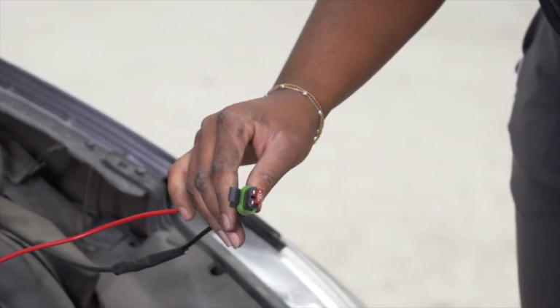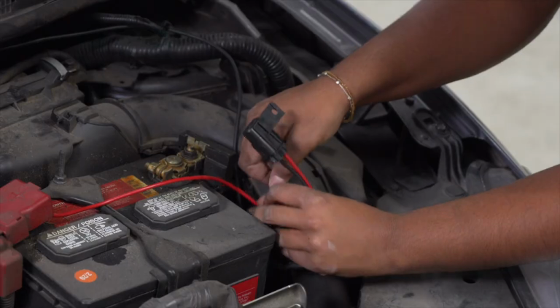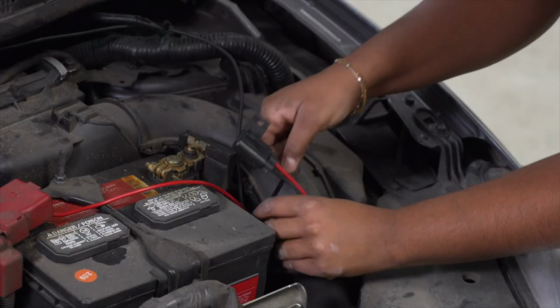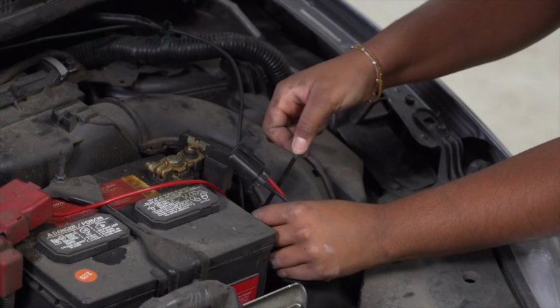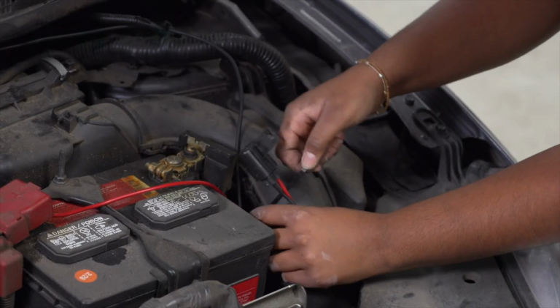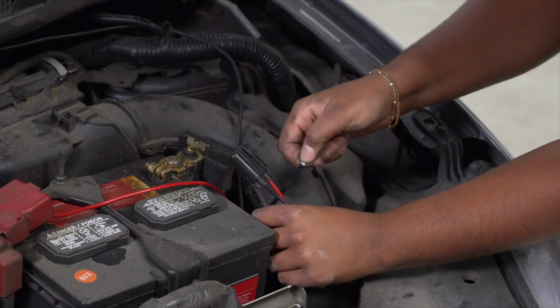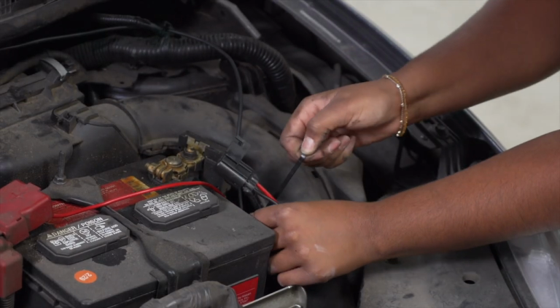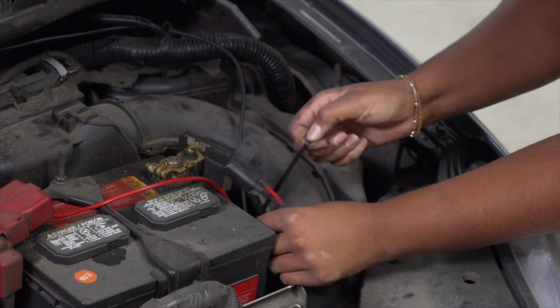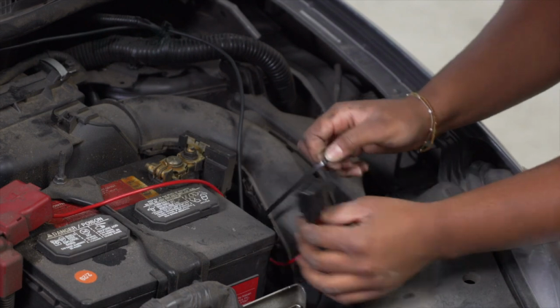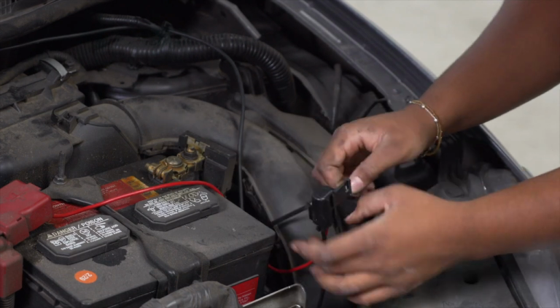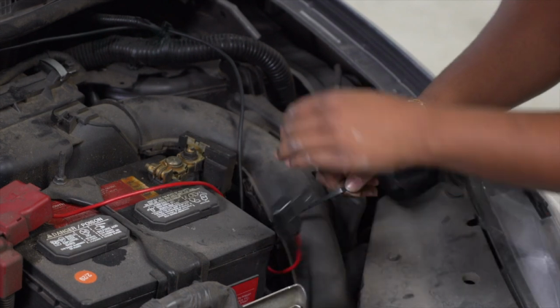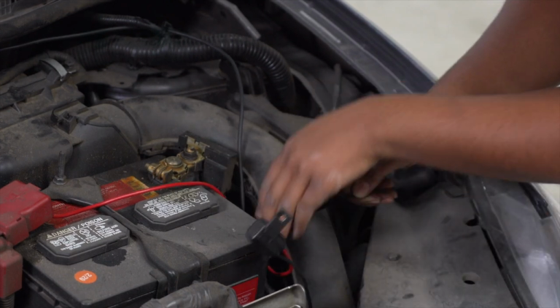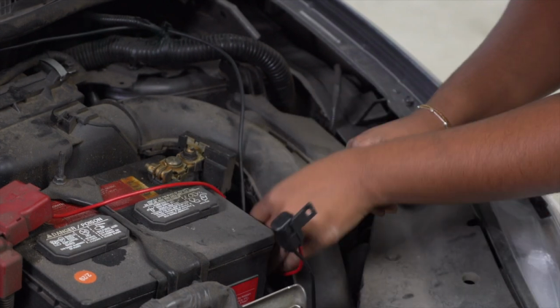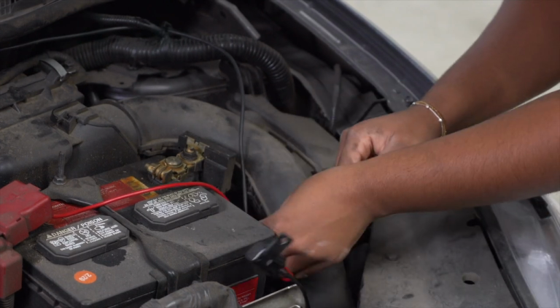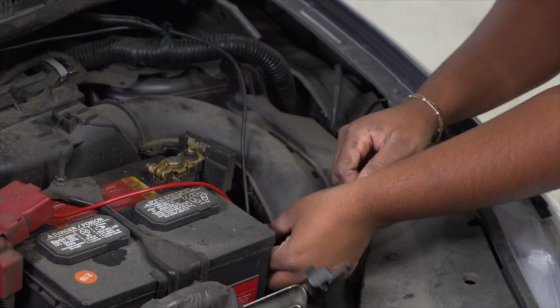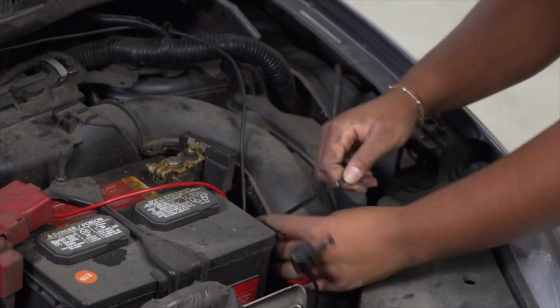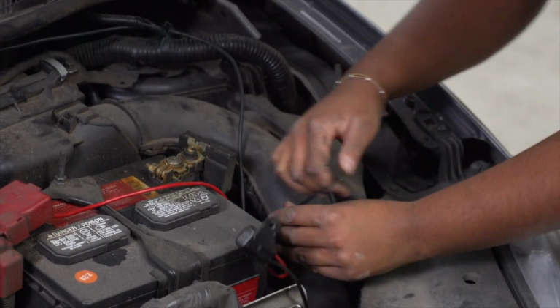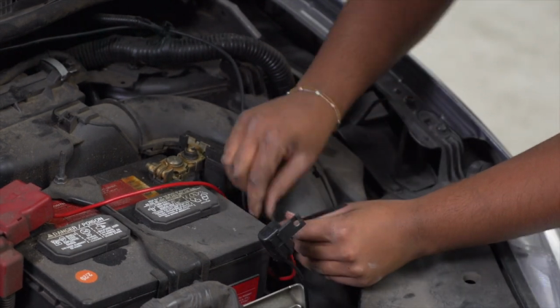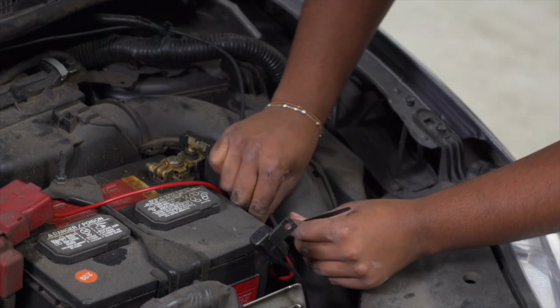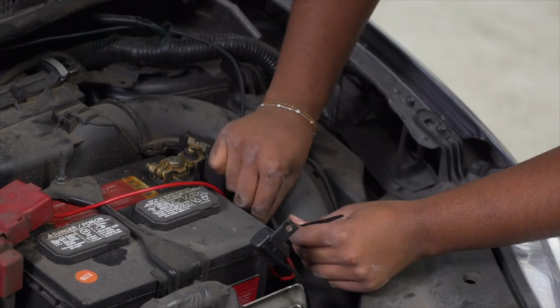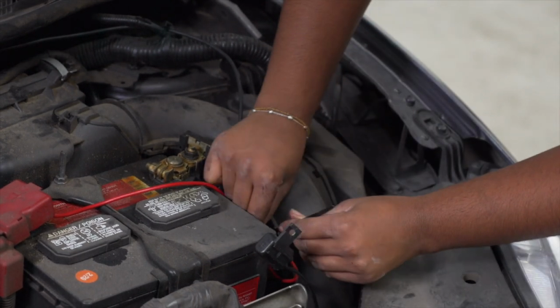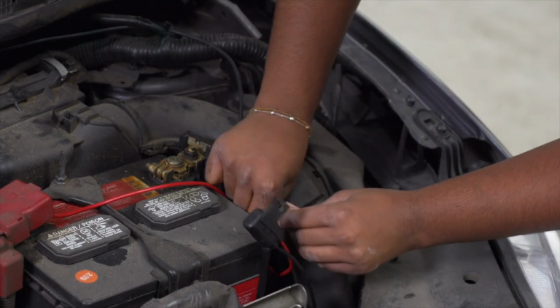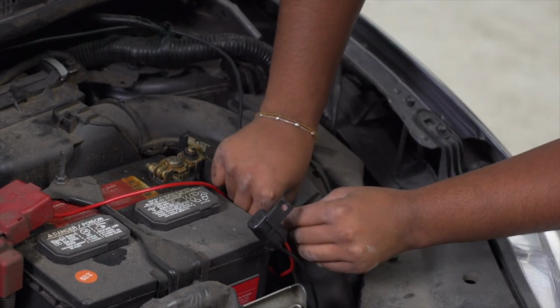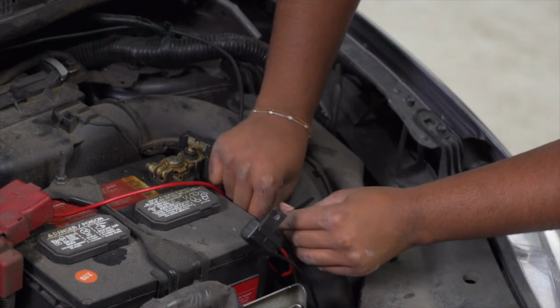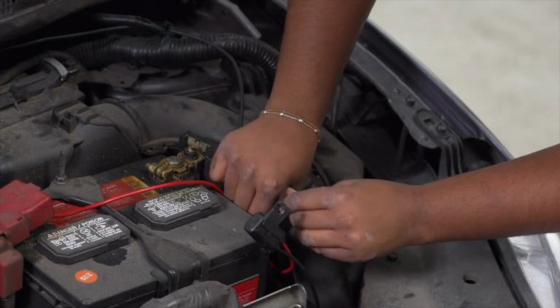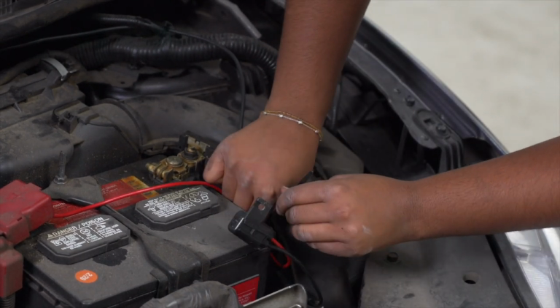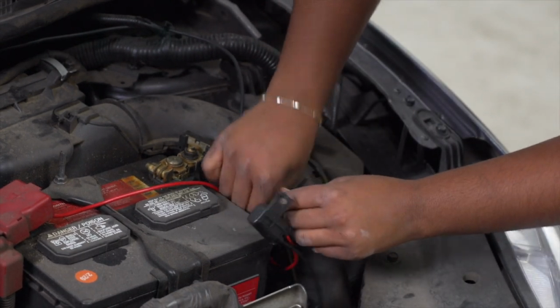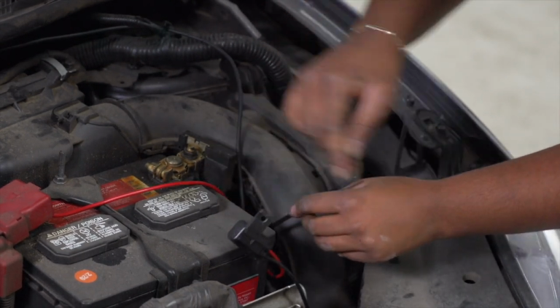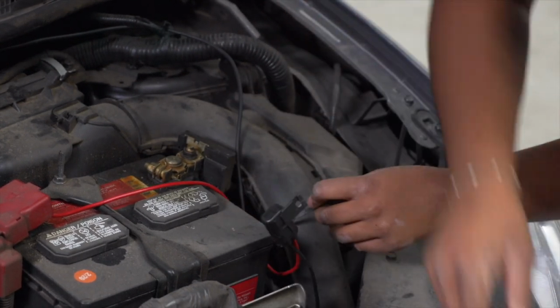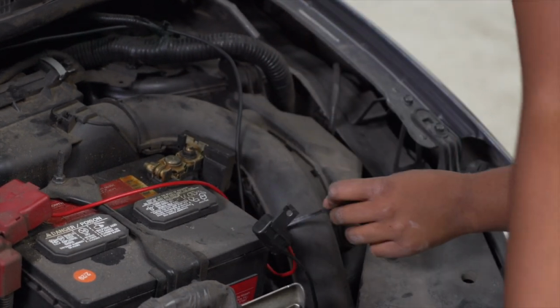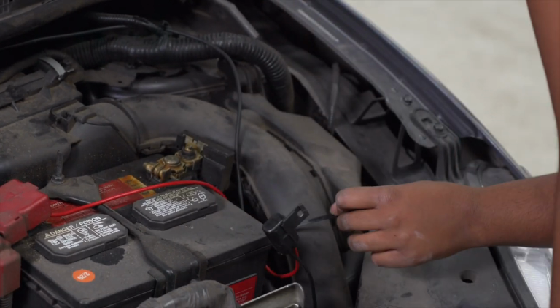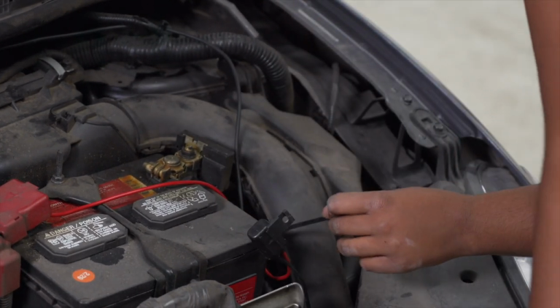In order to clean up our wires, we're just going to attach the black and red wire to this harness right here.